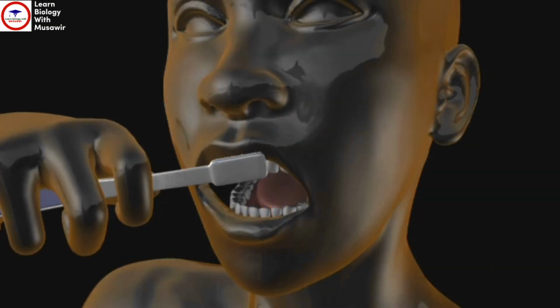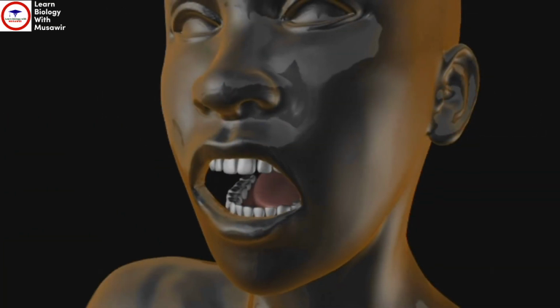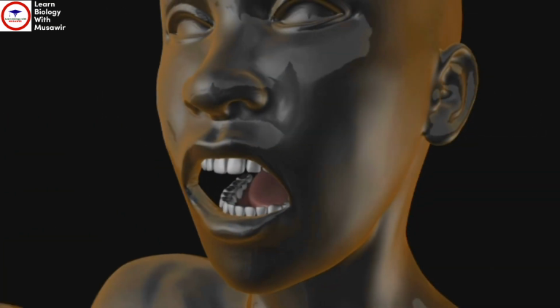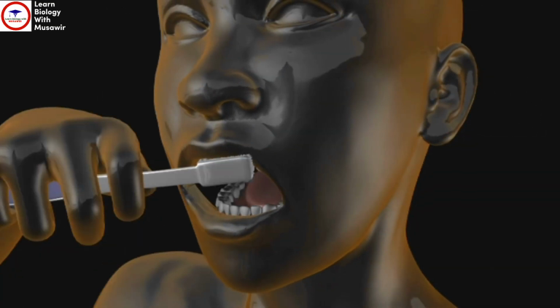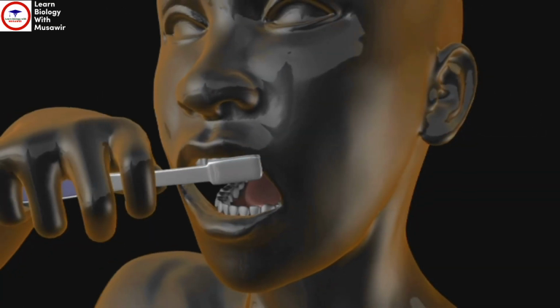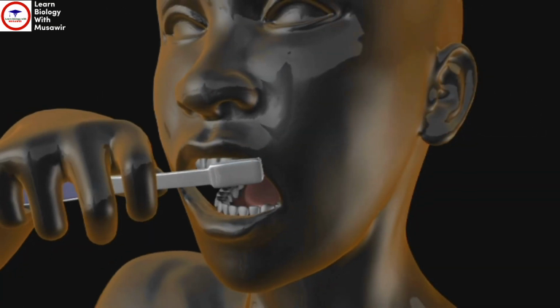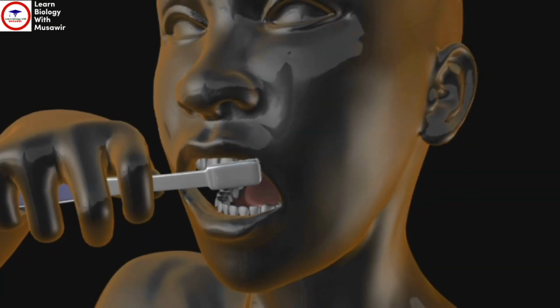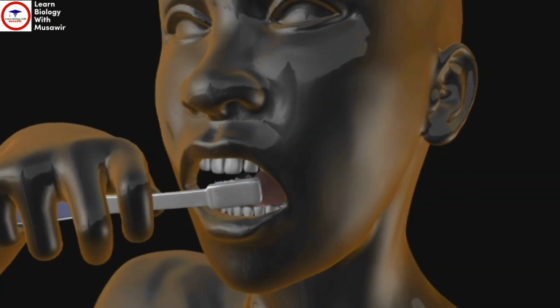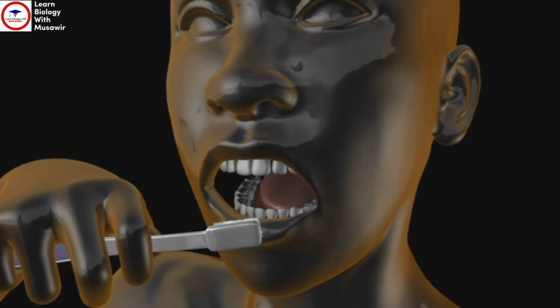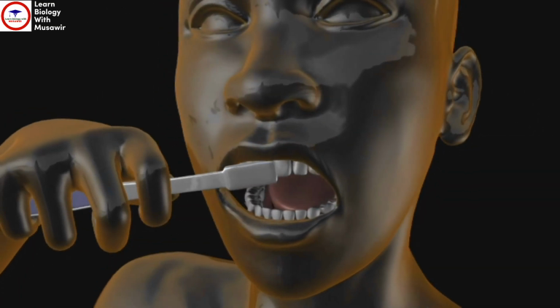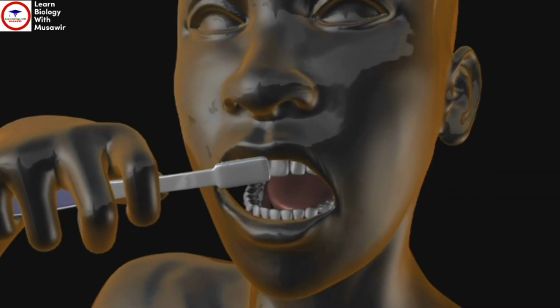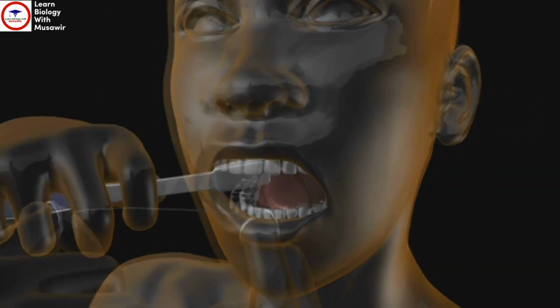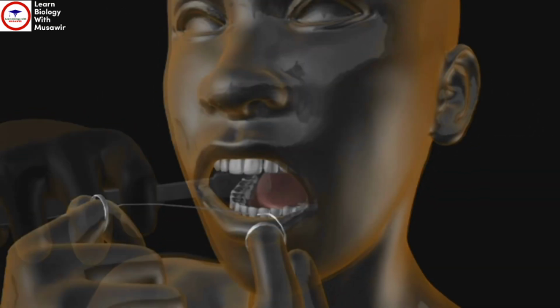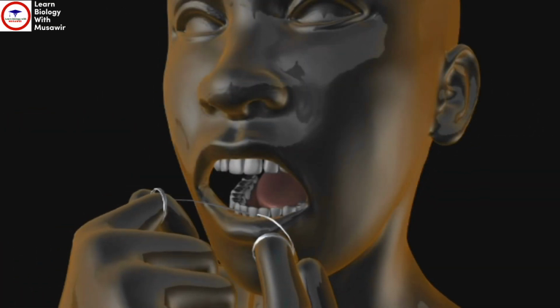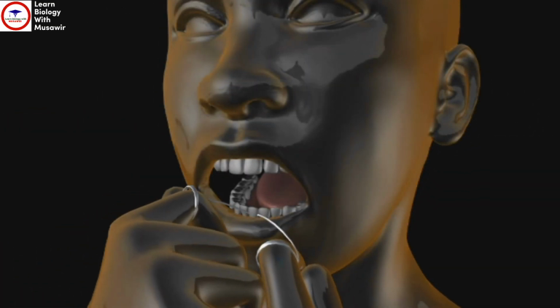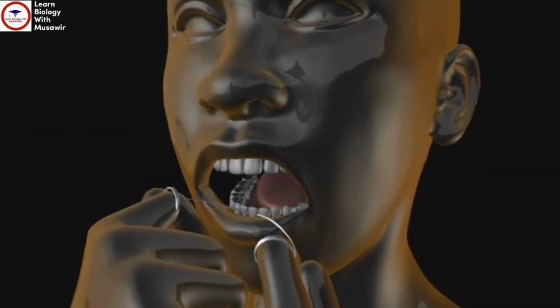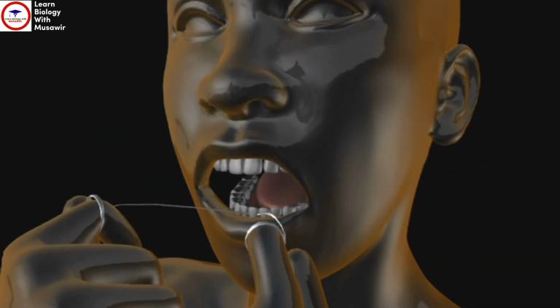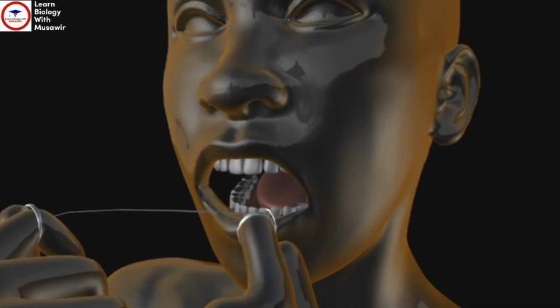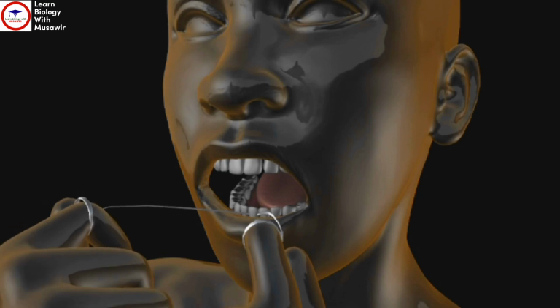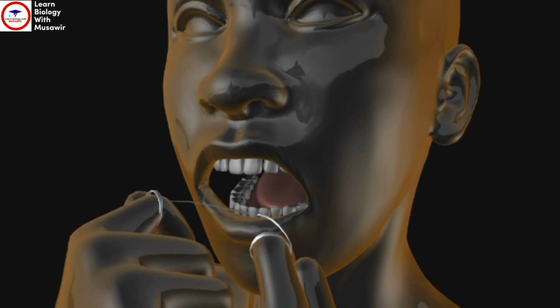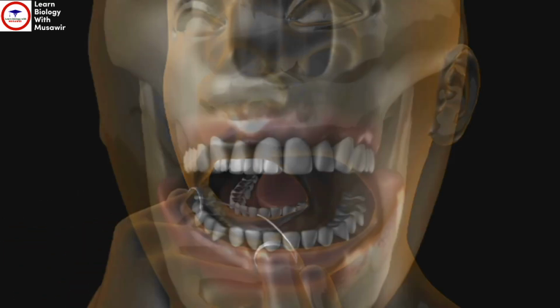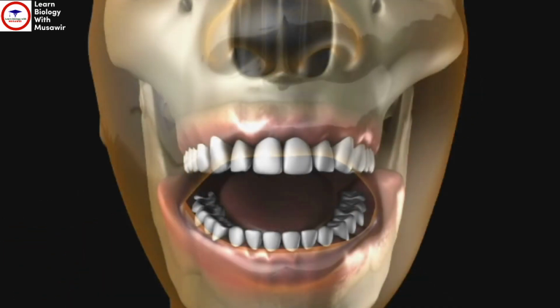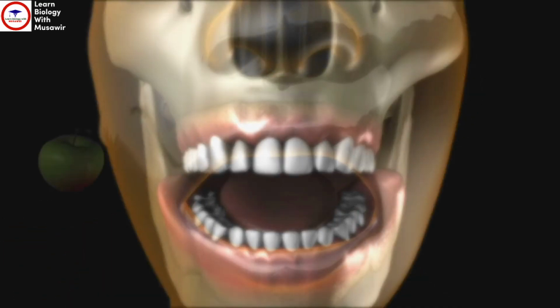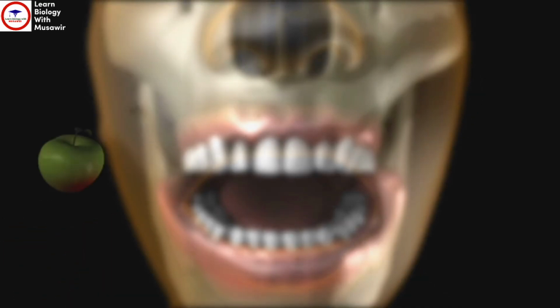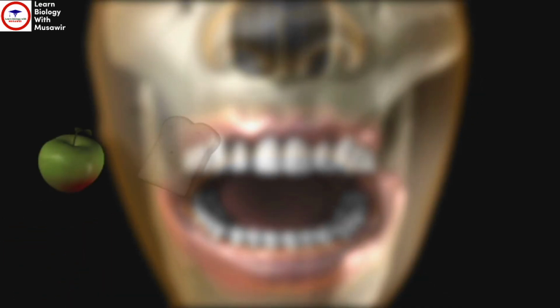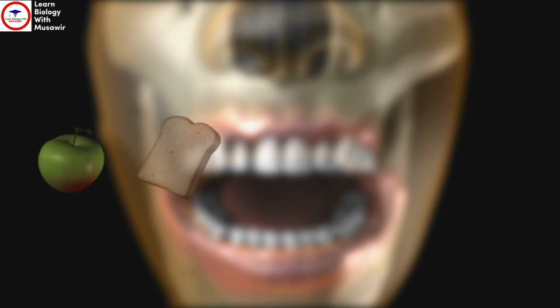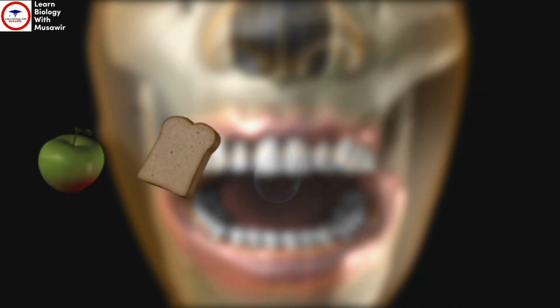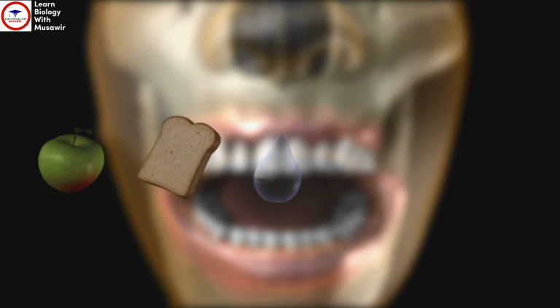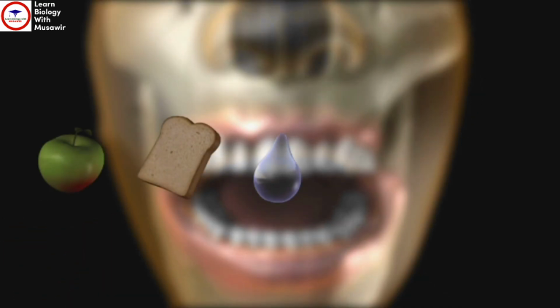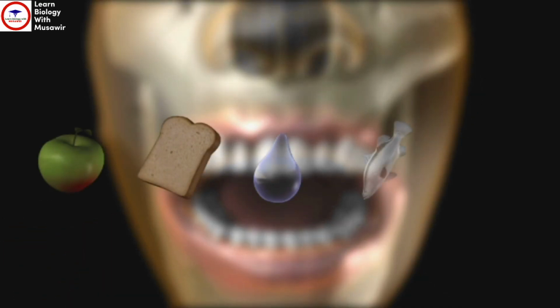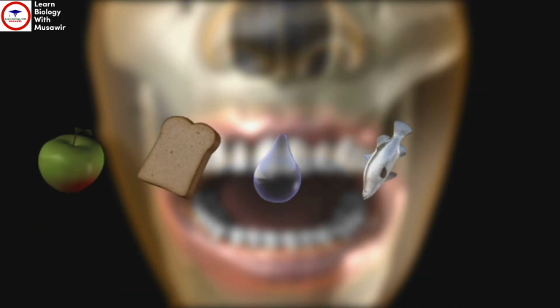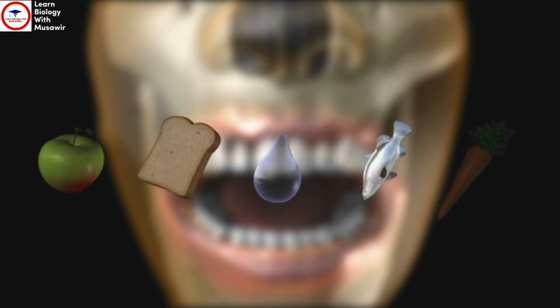Regularly brushing your teeth and using floss between your teeth, as well as eating healthy food, will keep your teeth healthy.